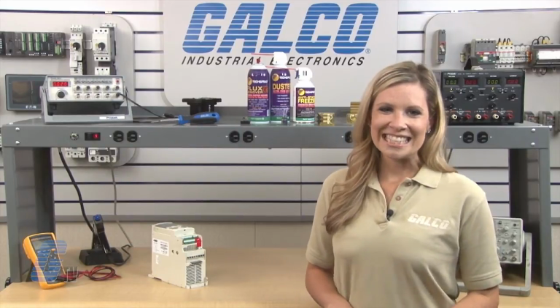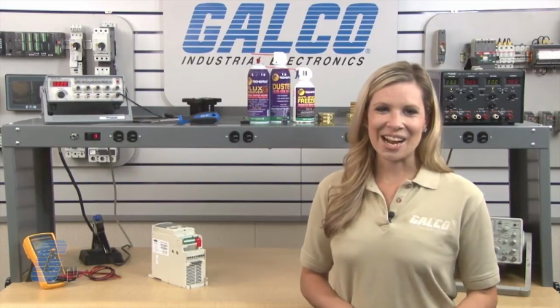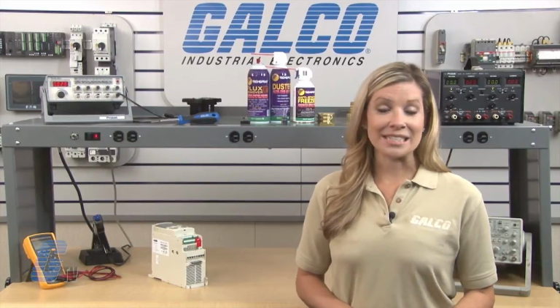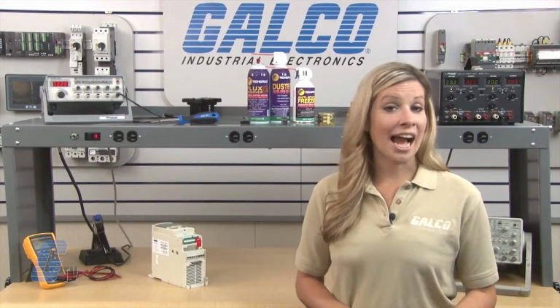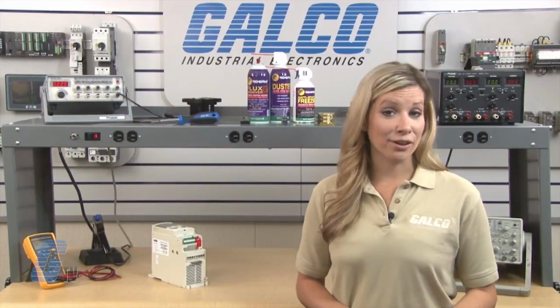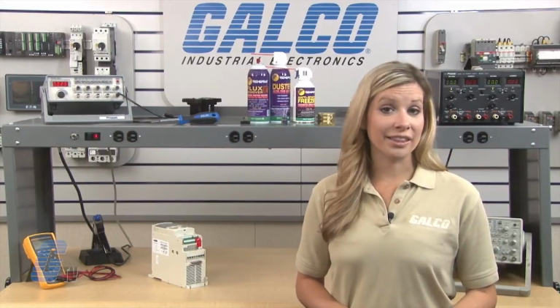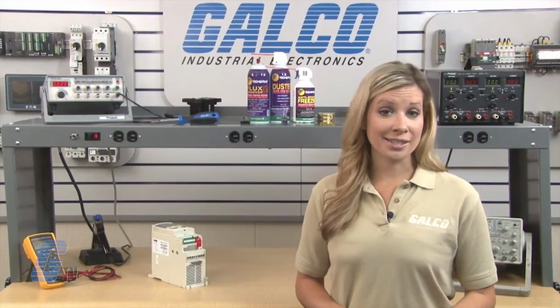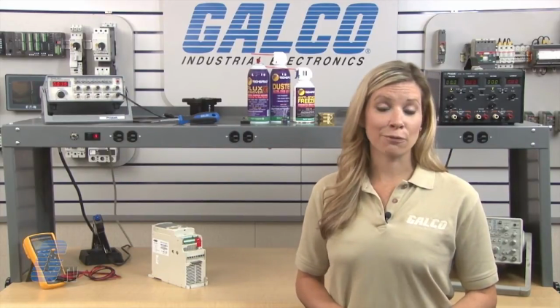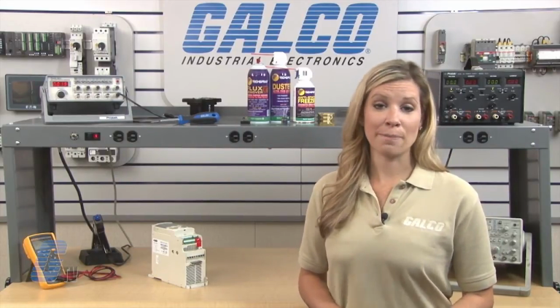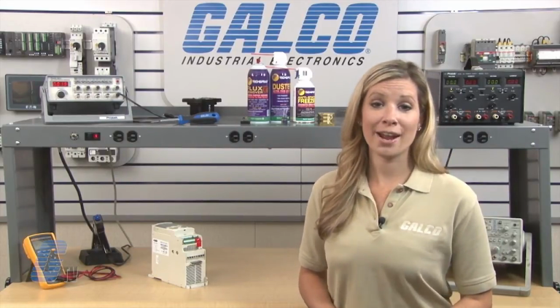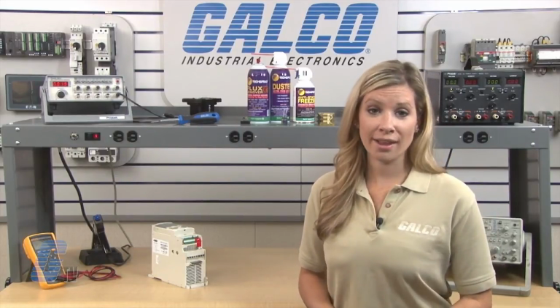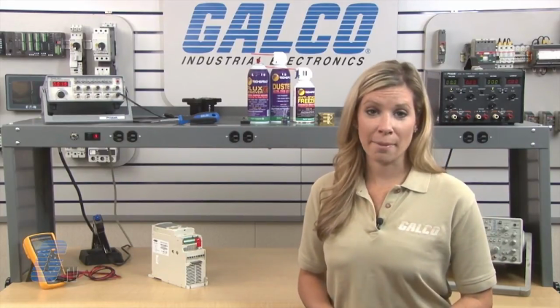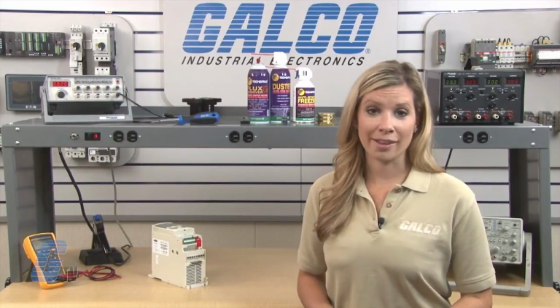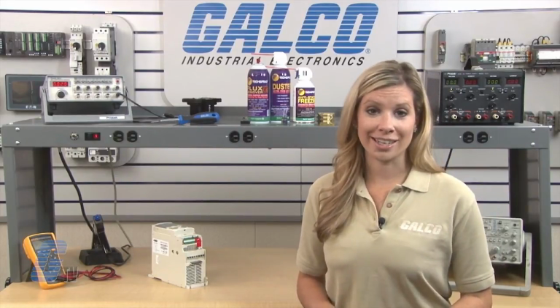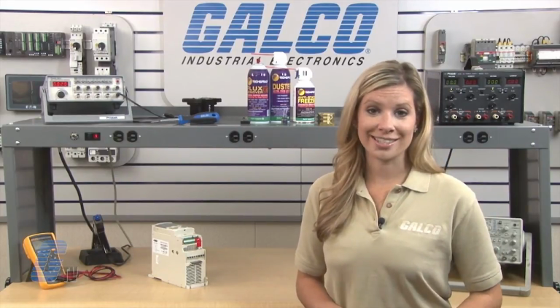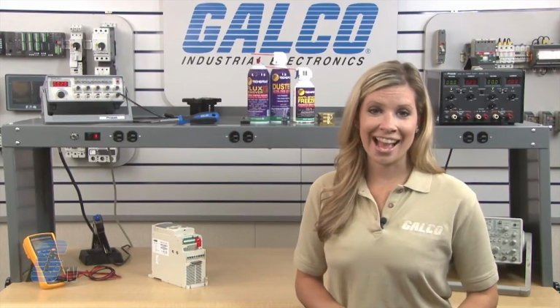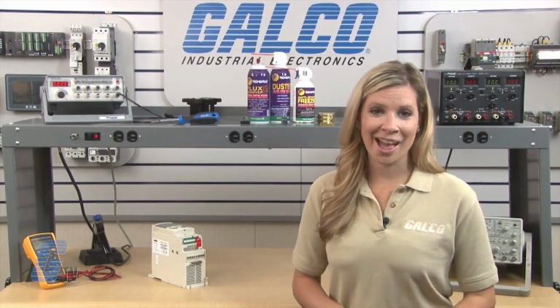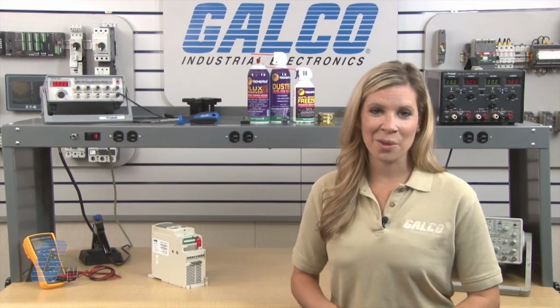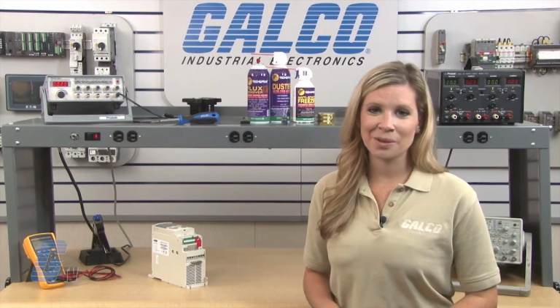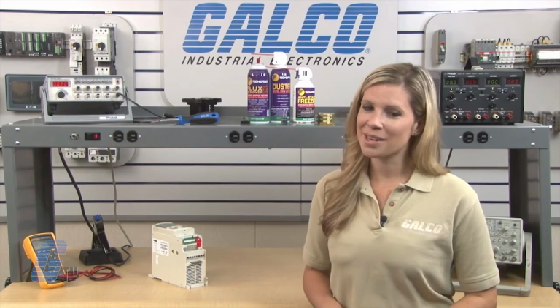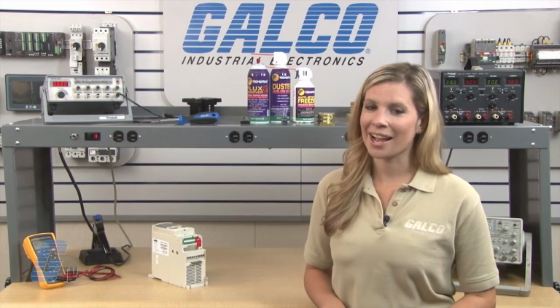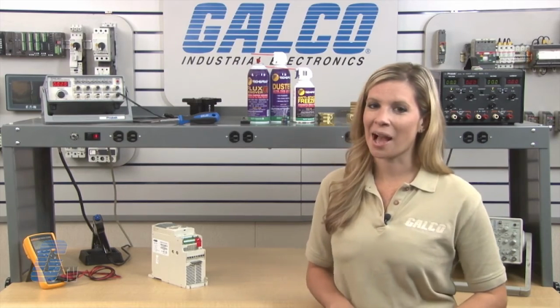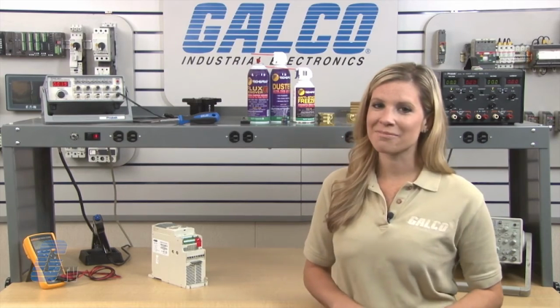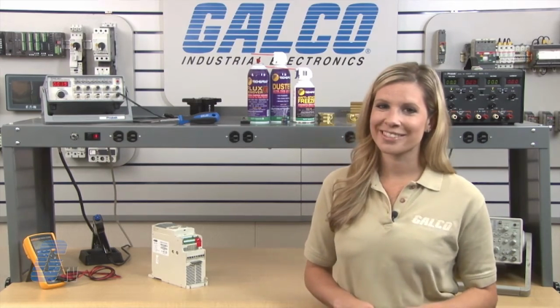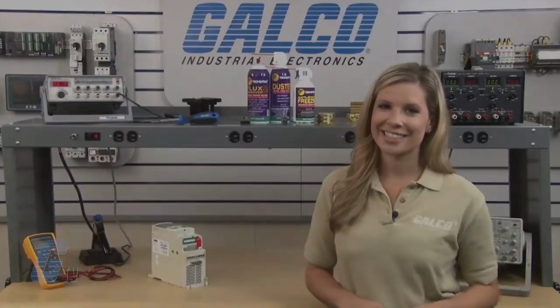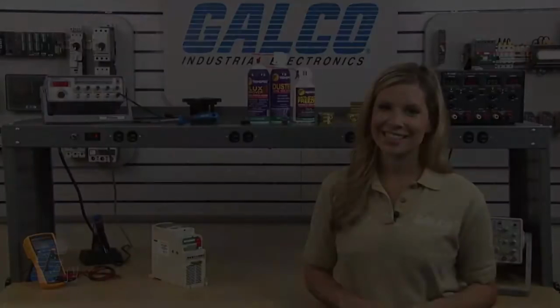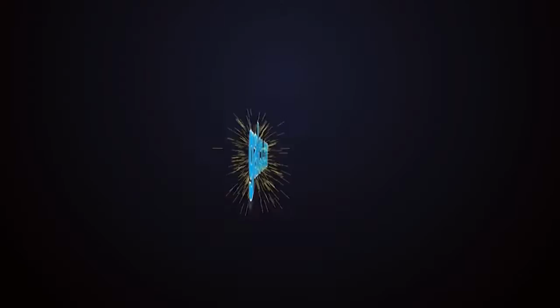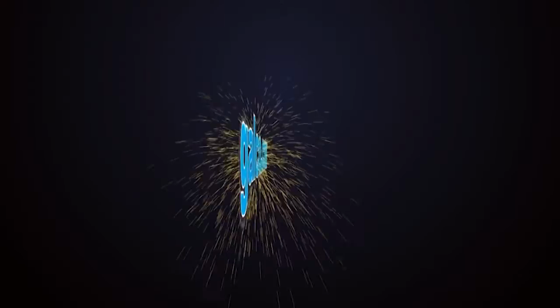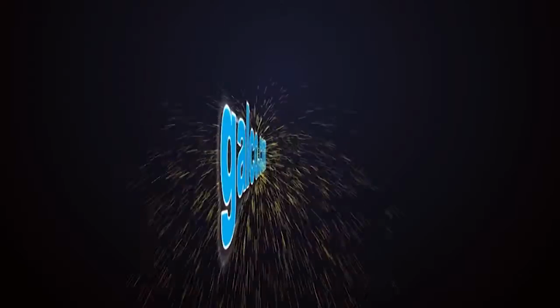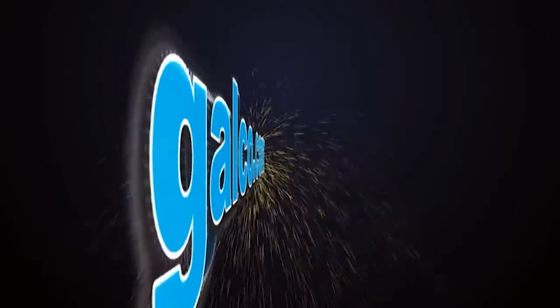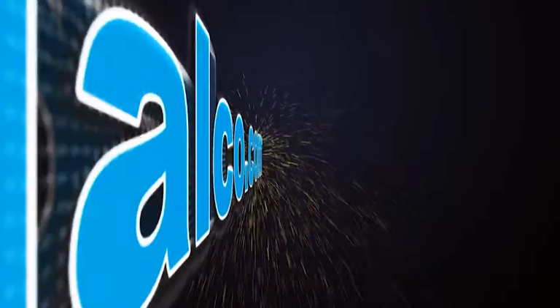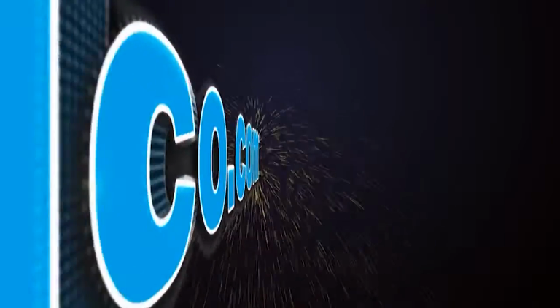See our entire list of repair capabilities at galco.com. We'll see you next time.